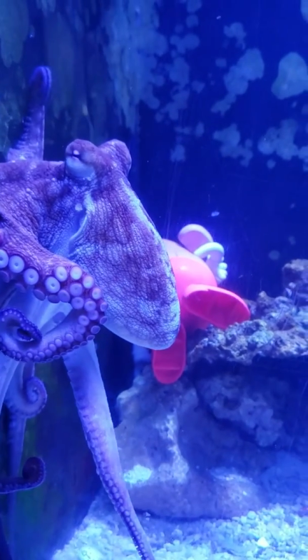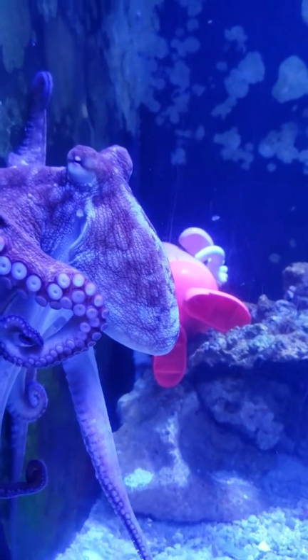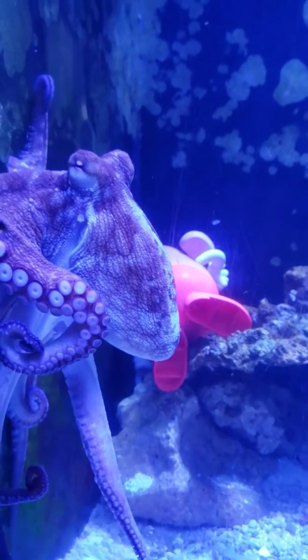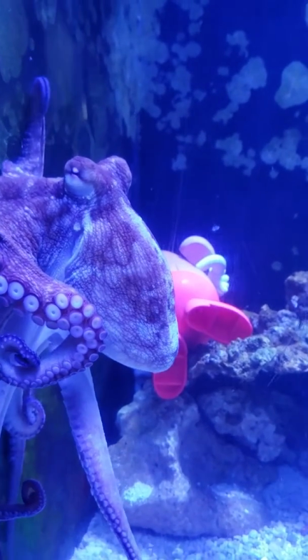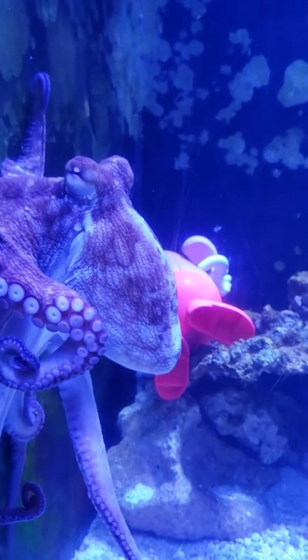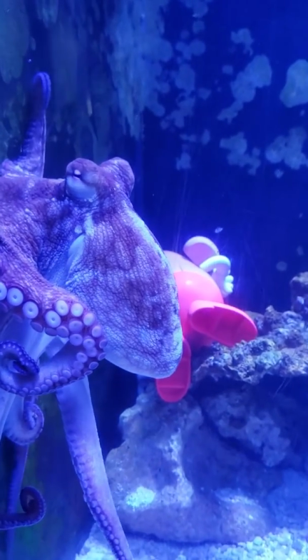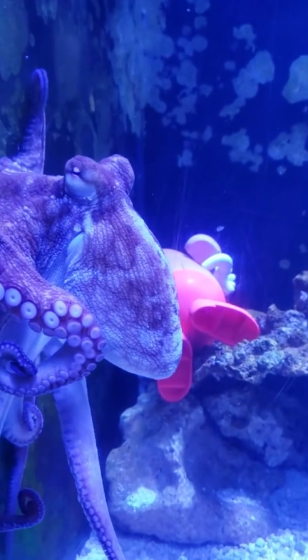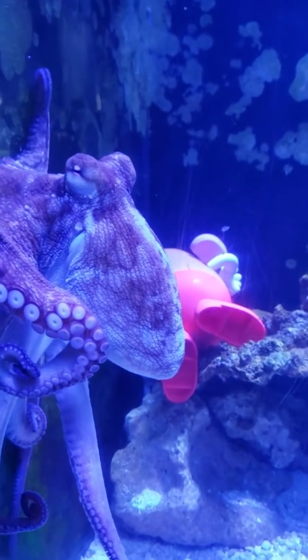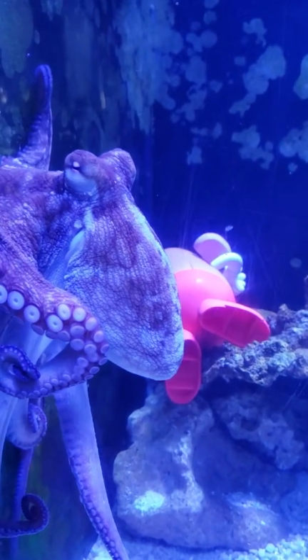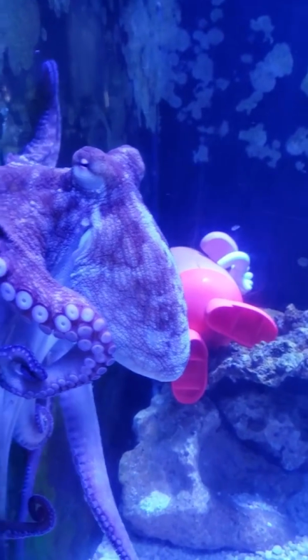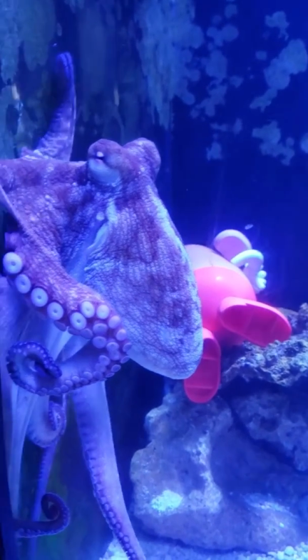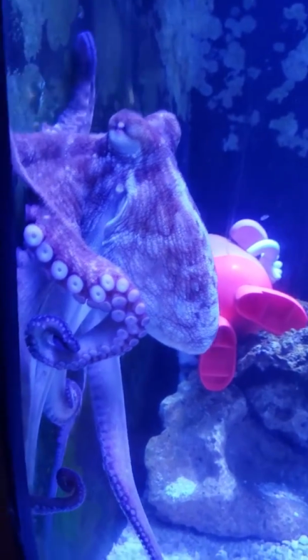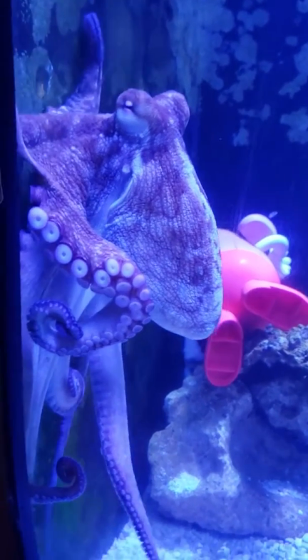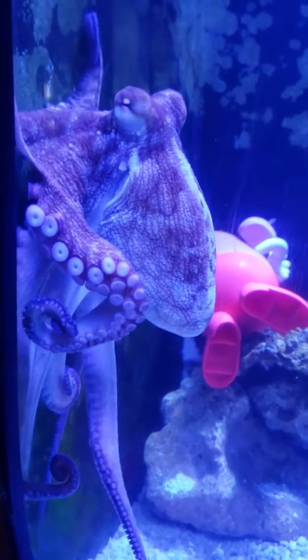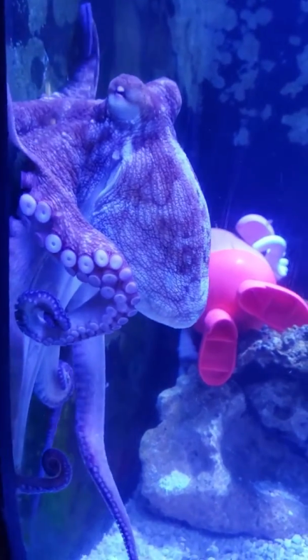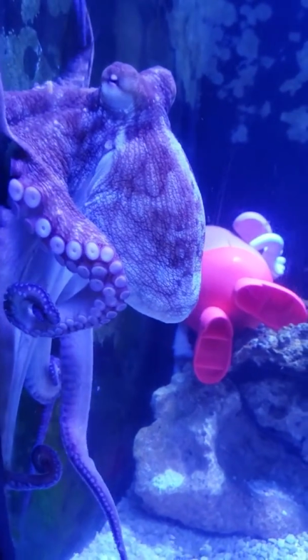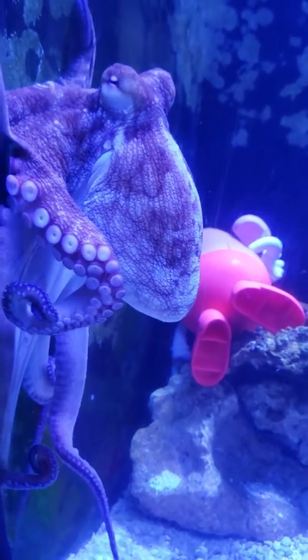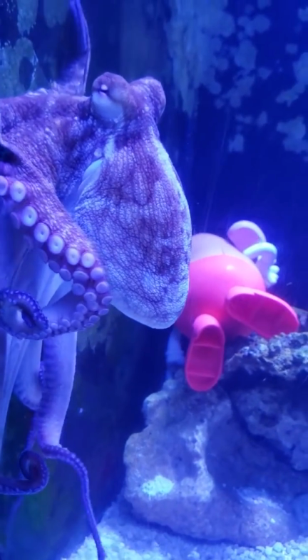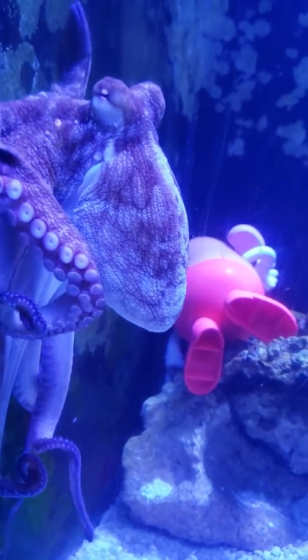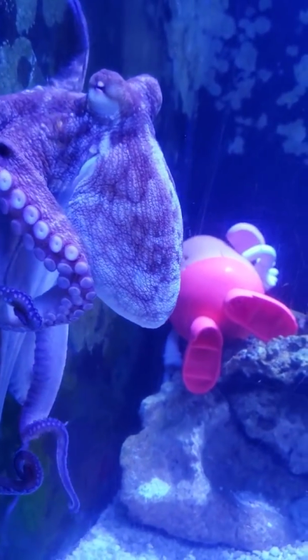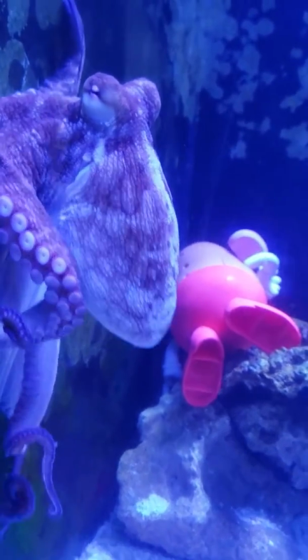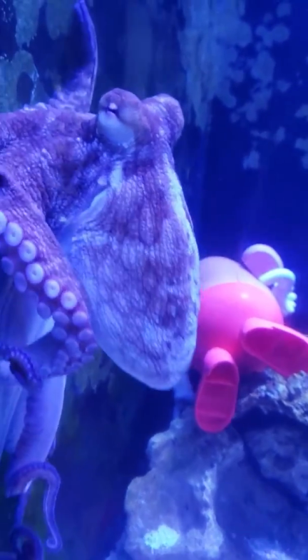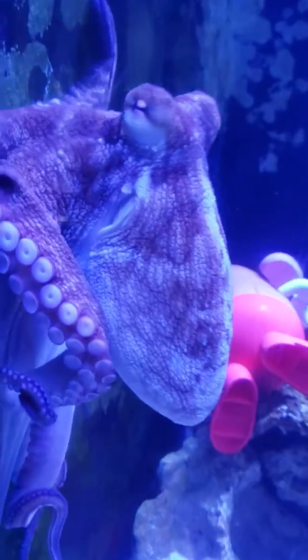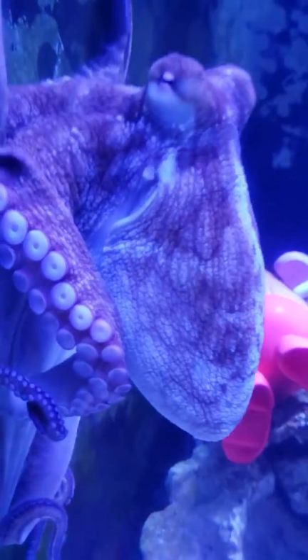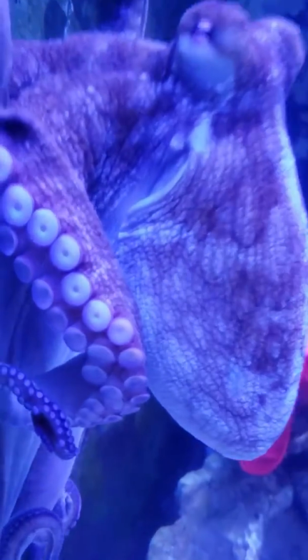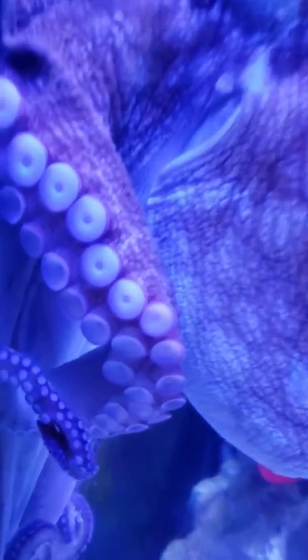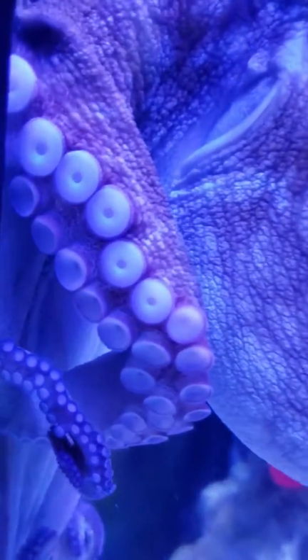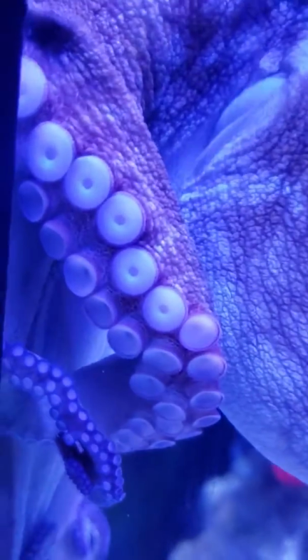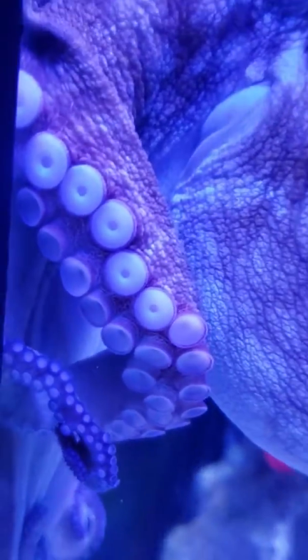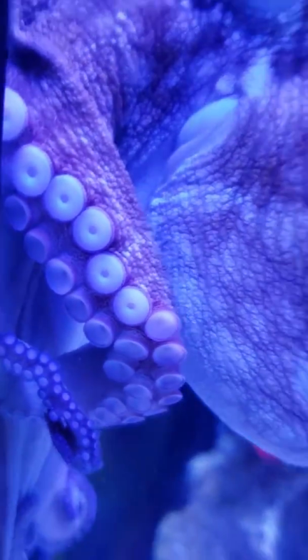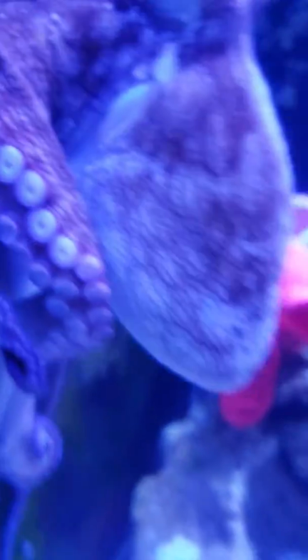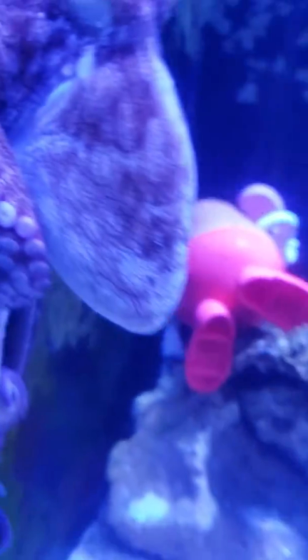He's got a big head. Look at those suction cups.